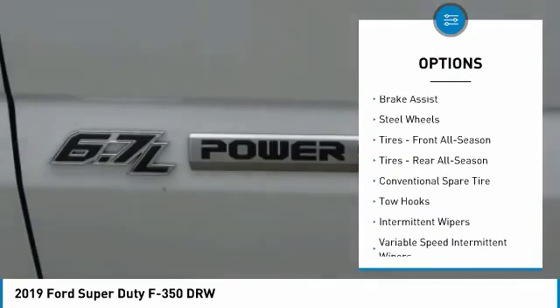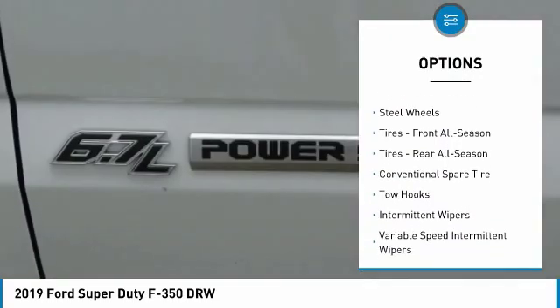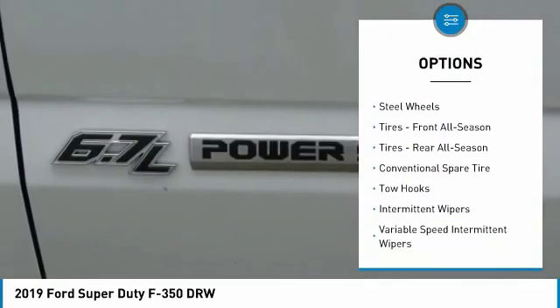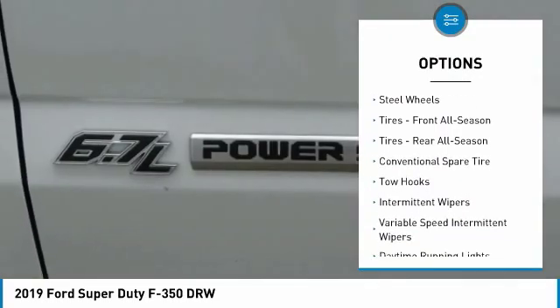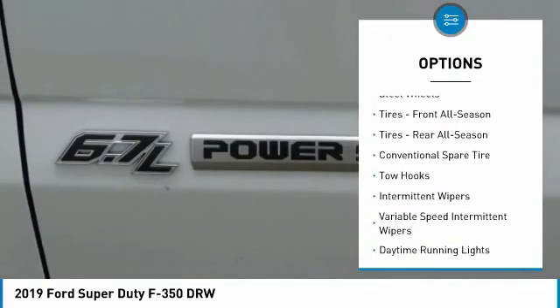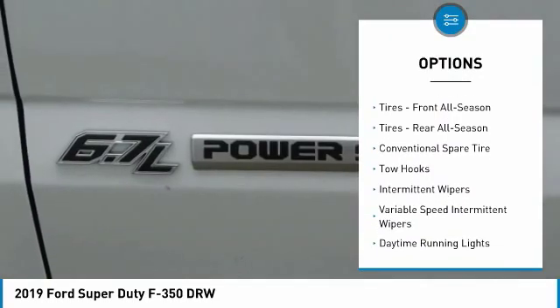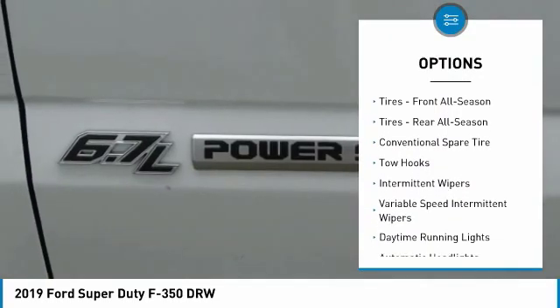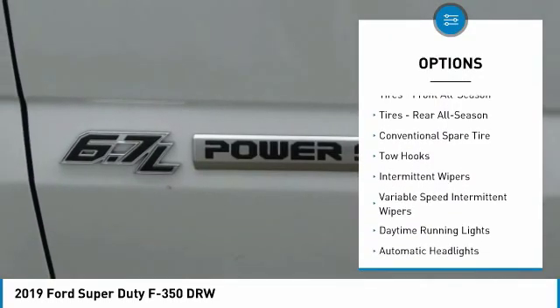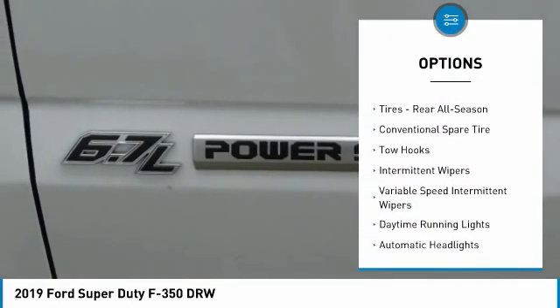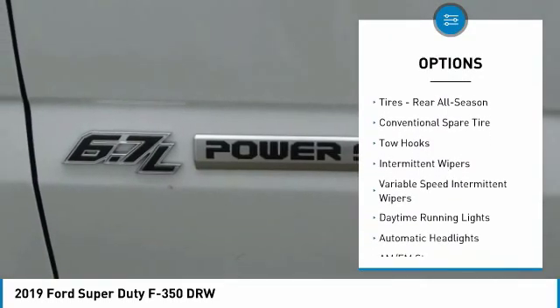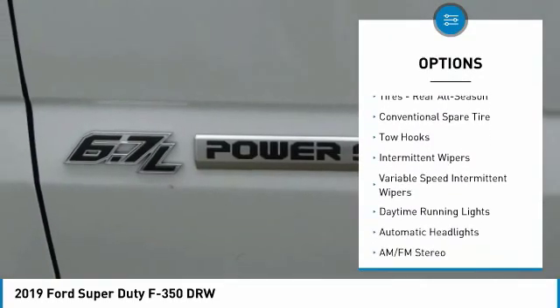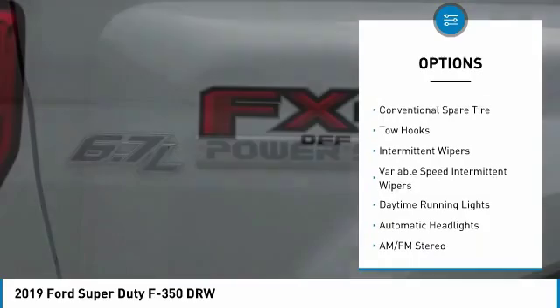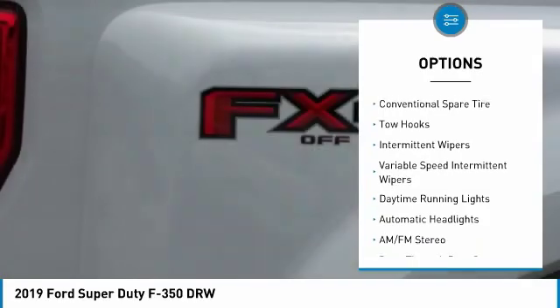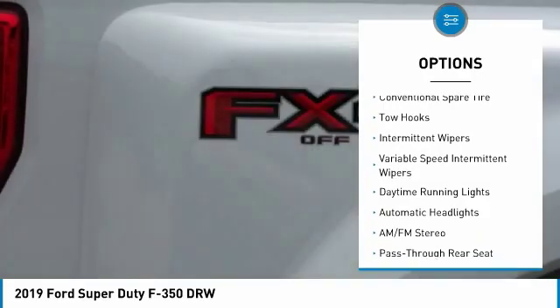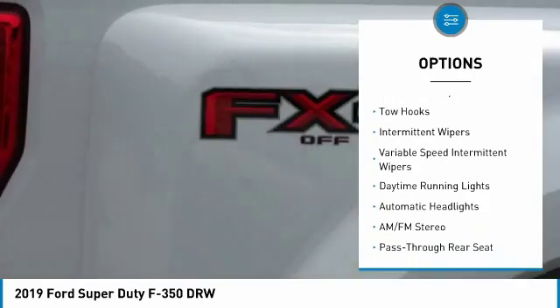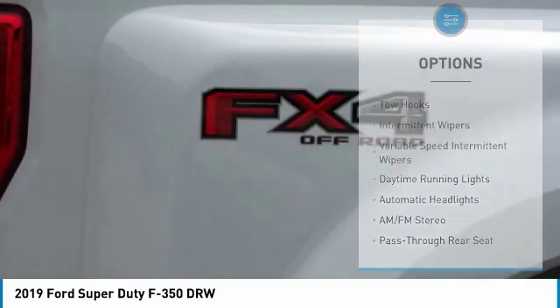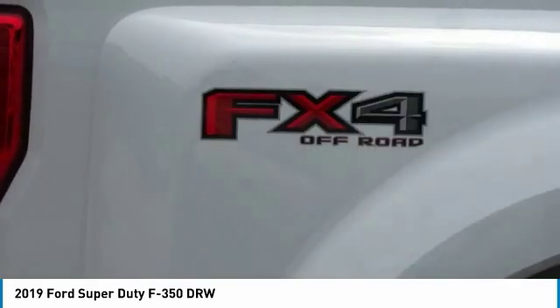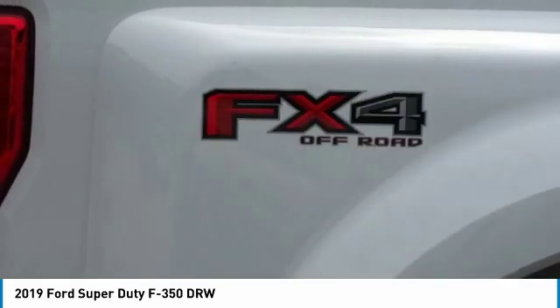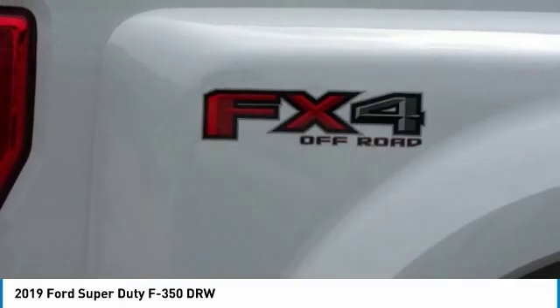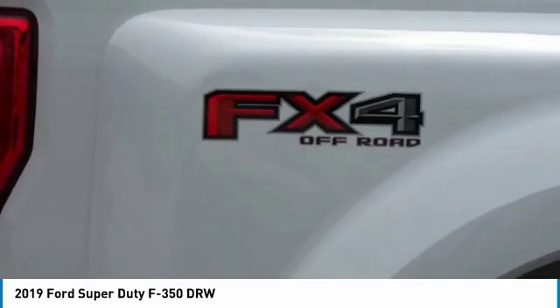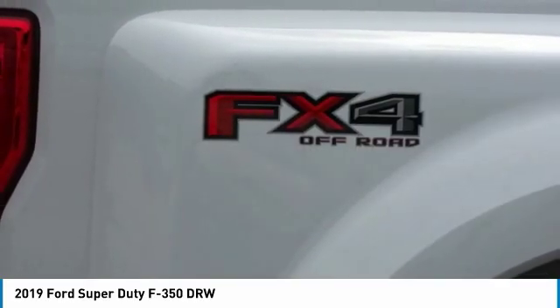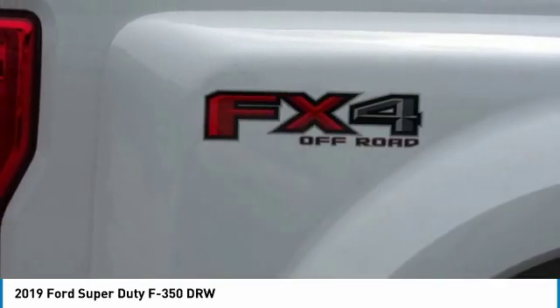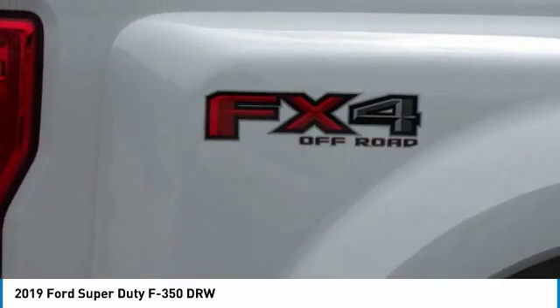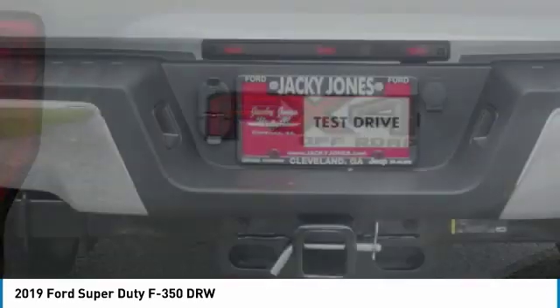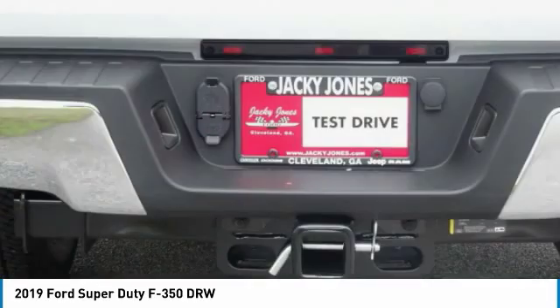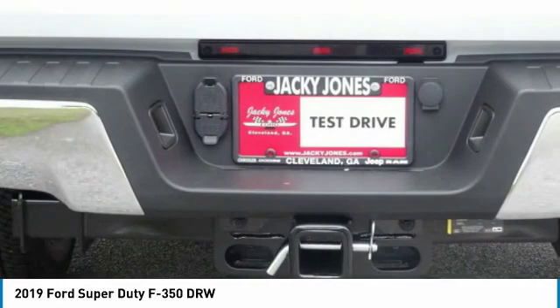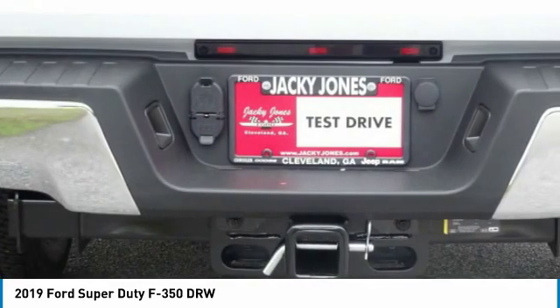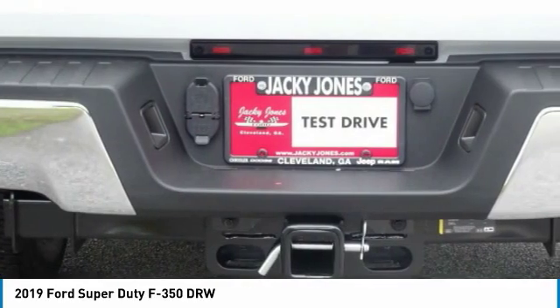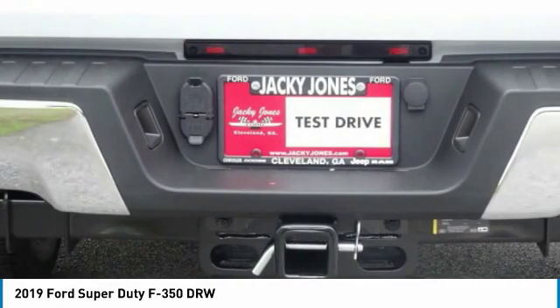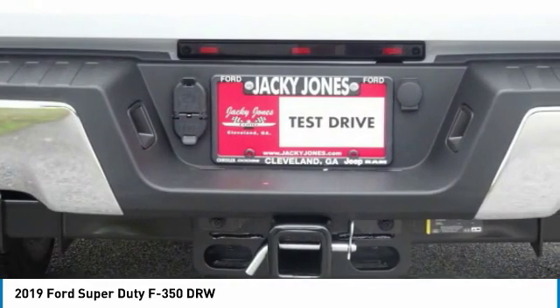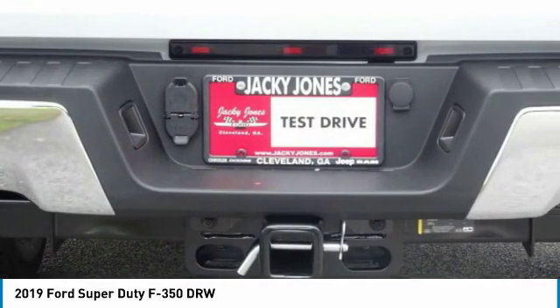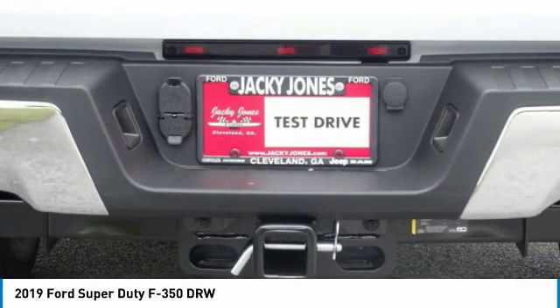Driver airbag. Adjustable steering wheel. Power steering. Four-wheel drive. Four-wheel disc brakes. AM FM stereo radio.